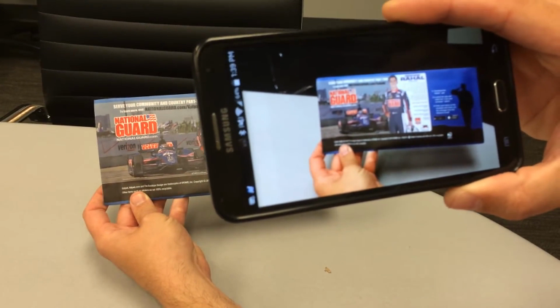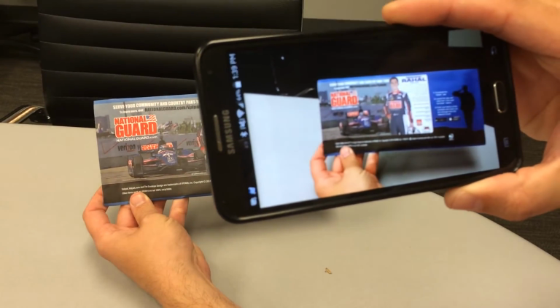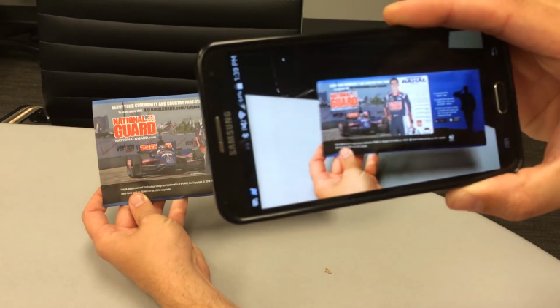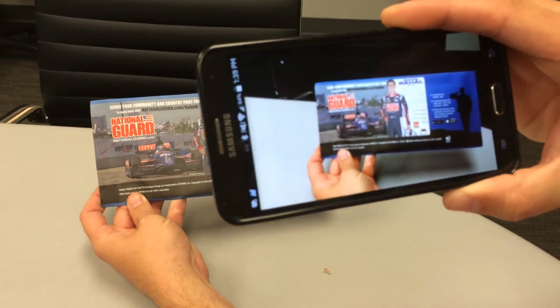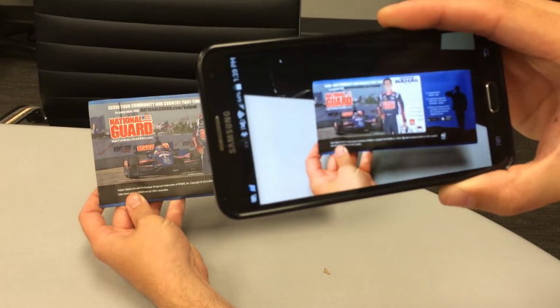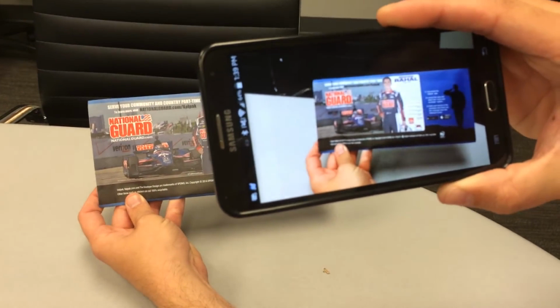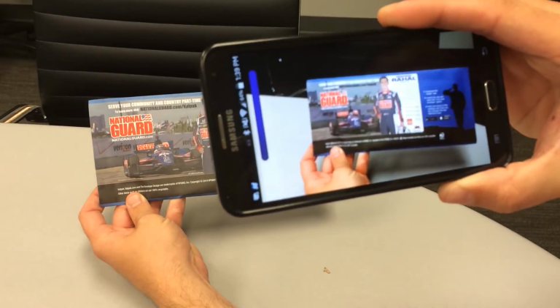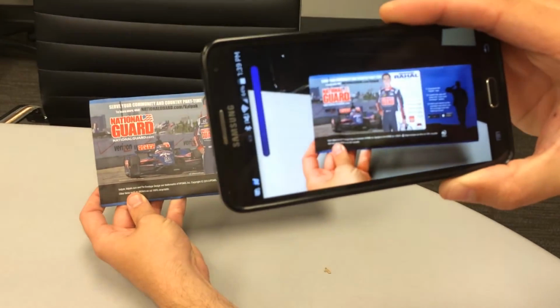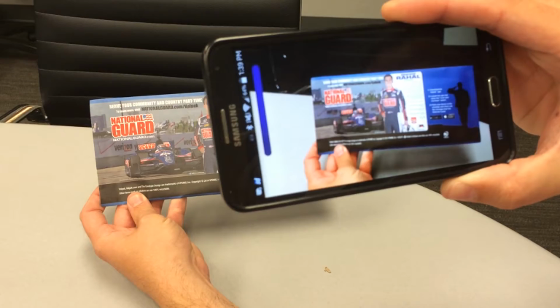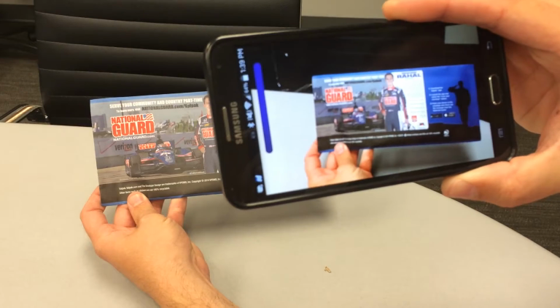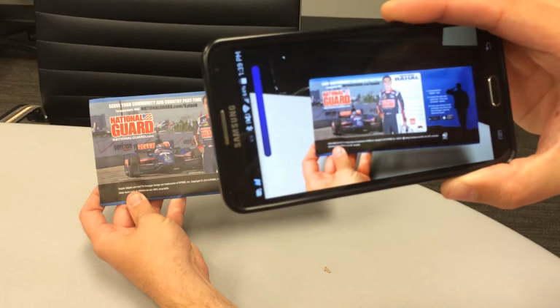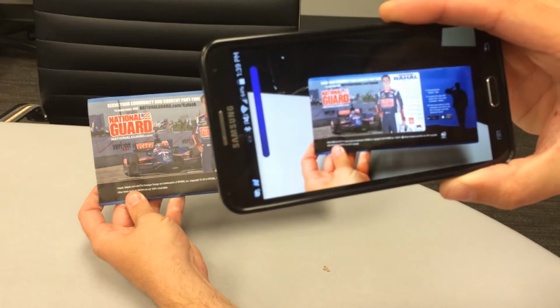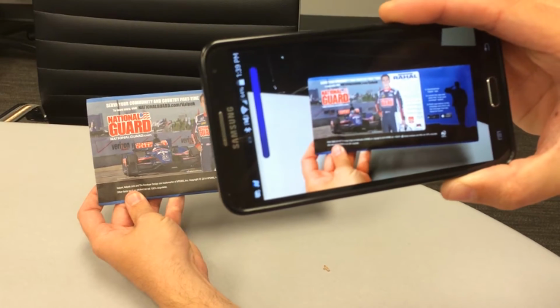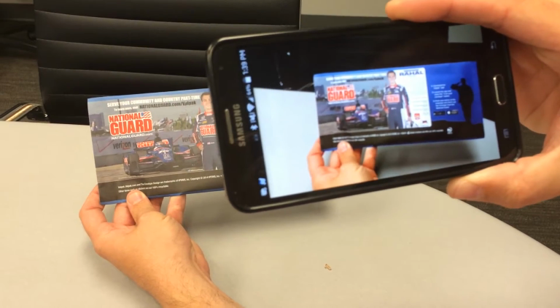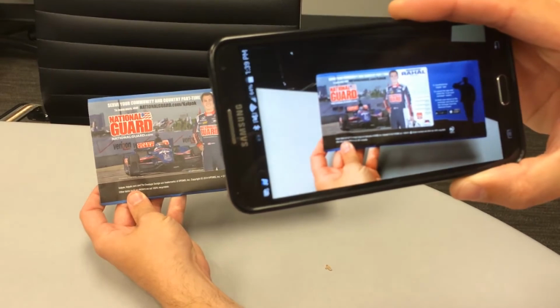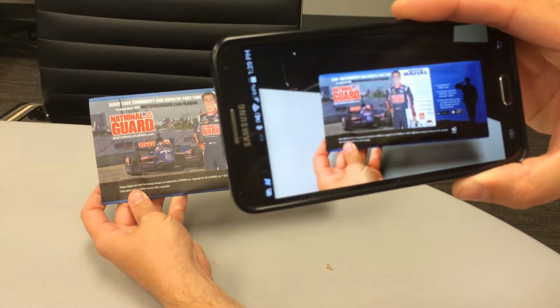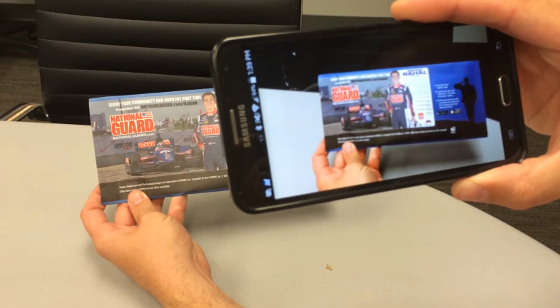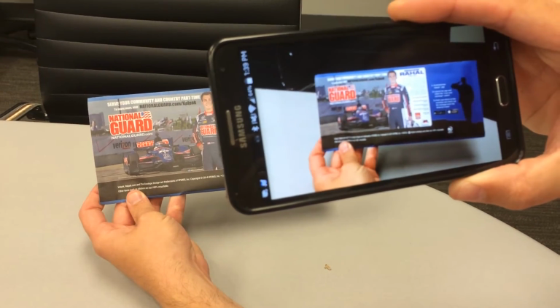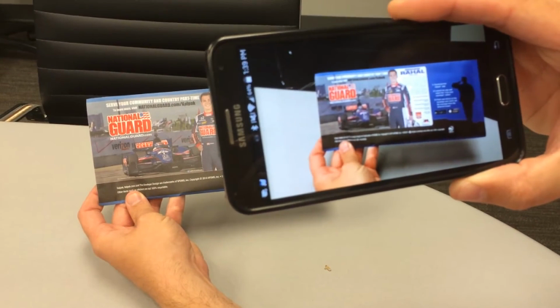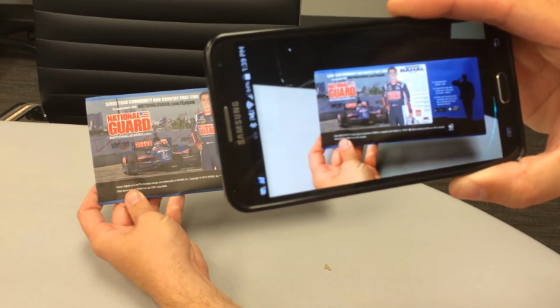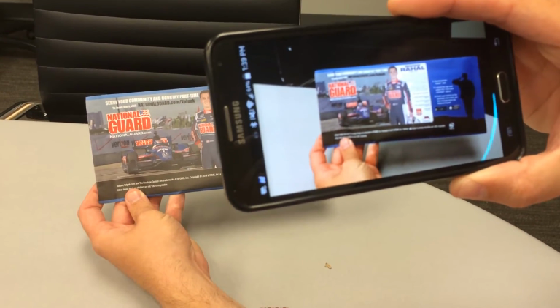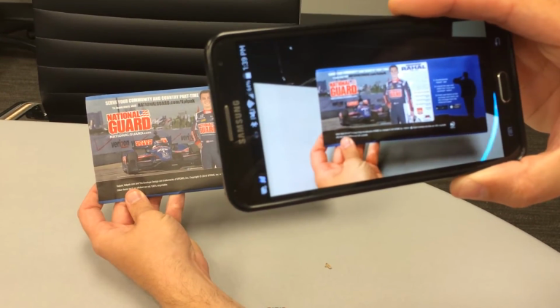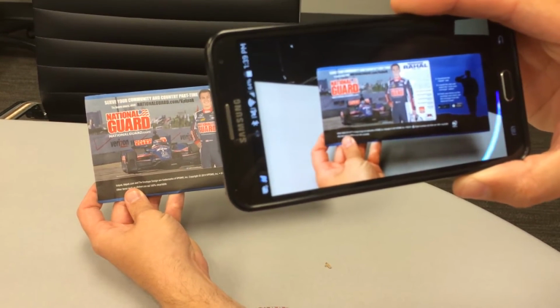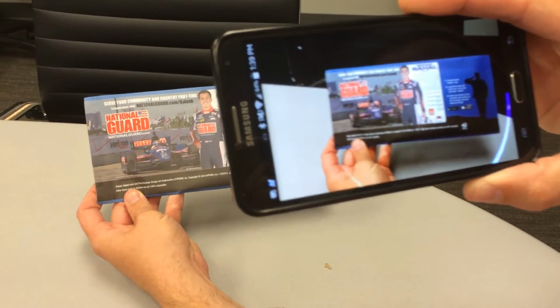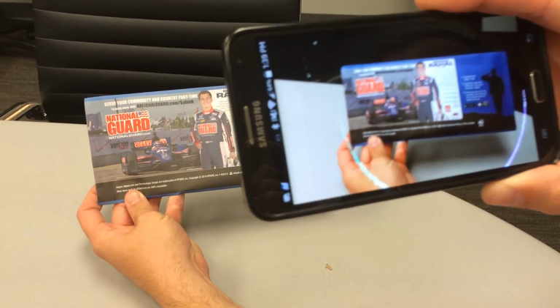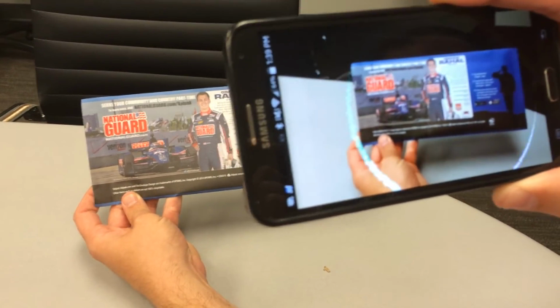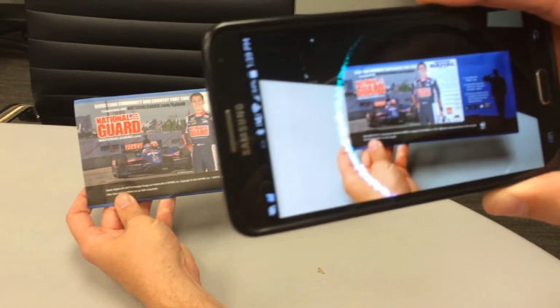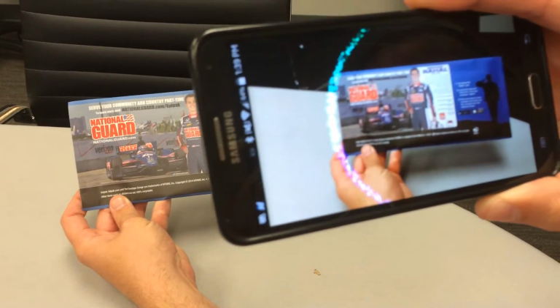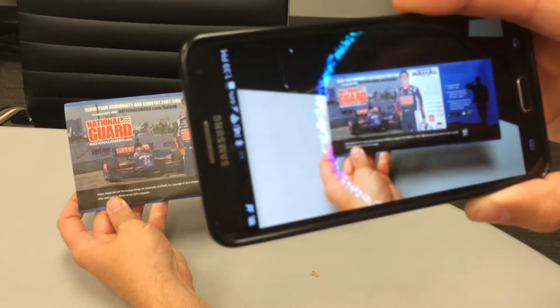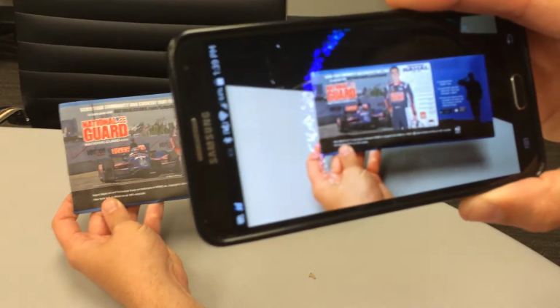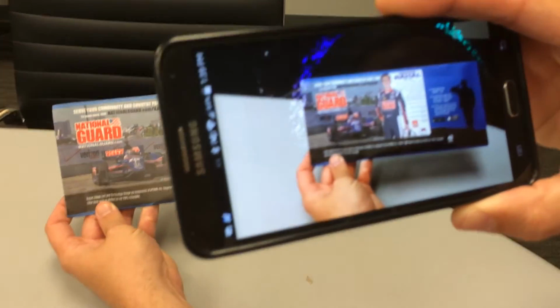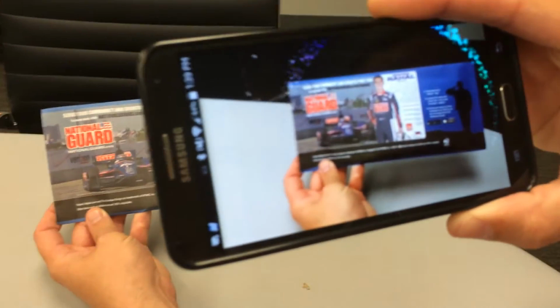It takes a second to recognize it, but once it does, magic happens.